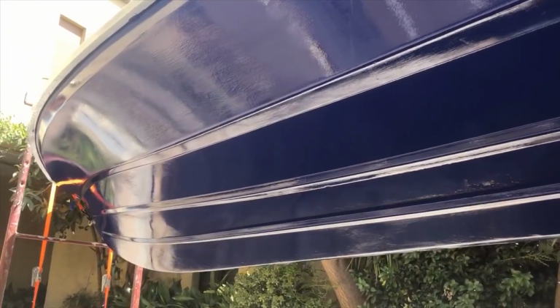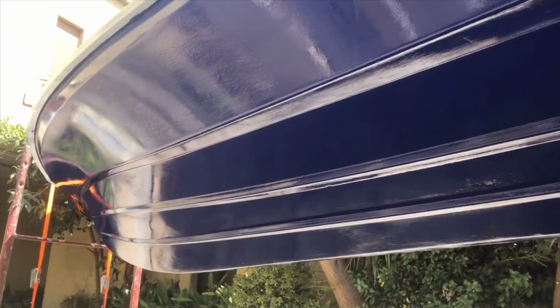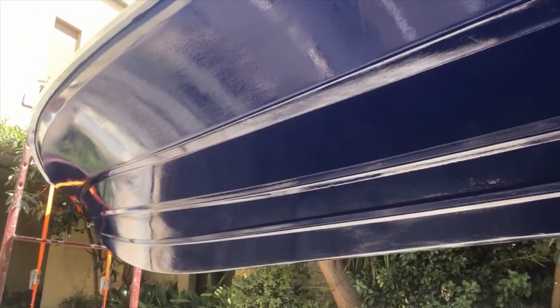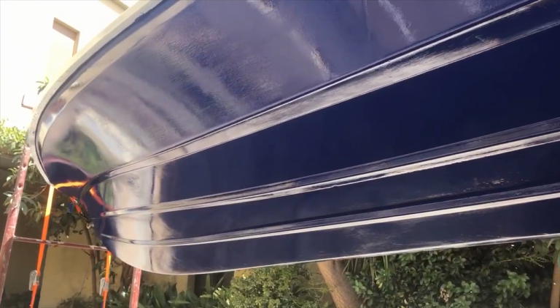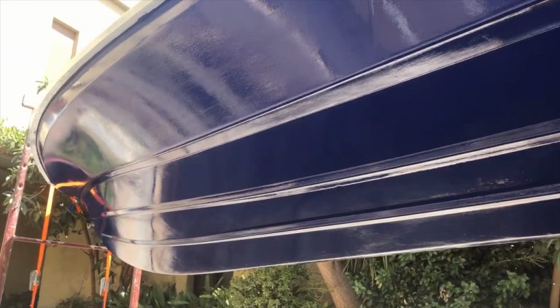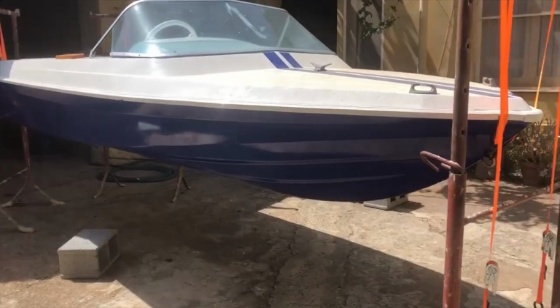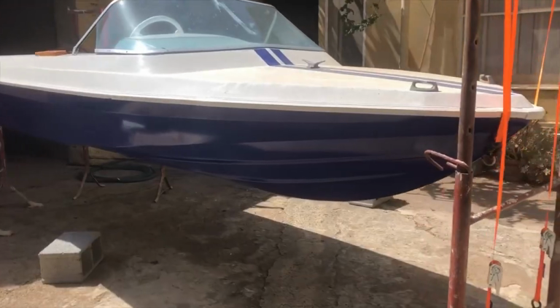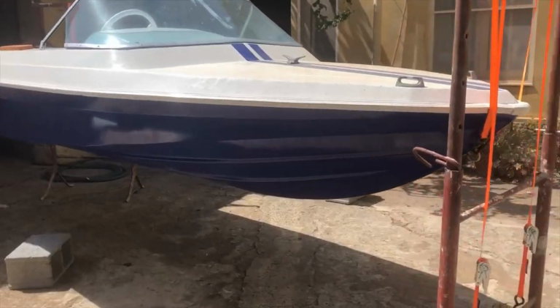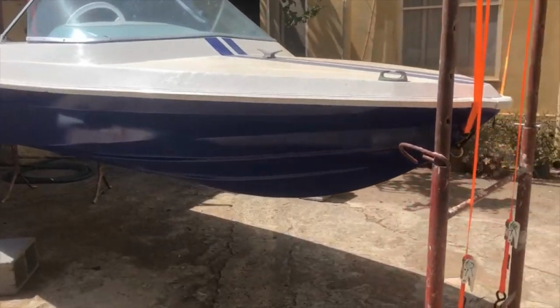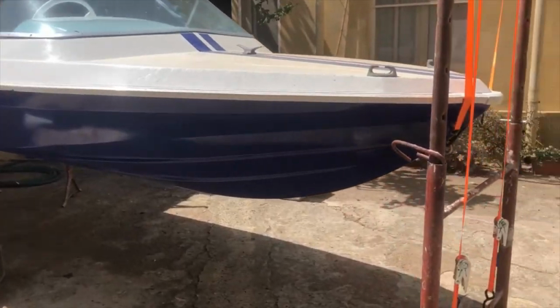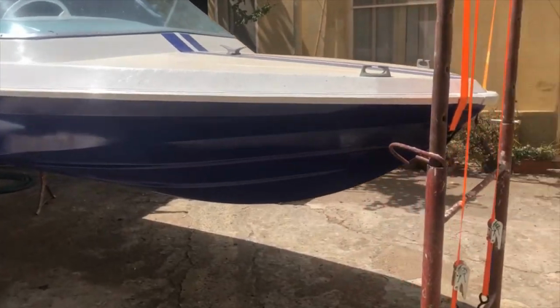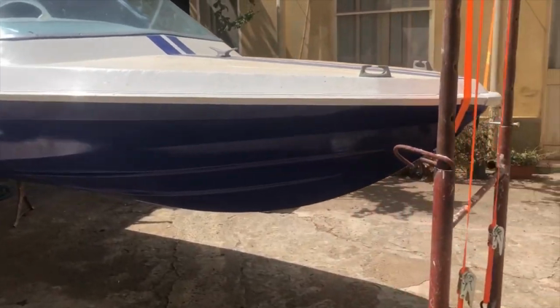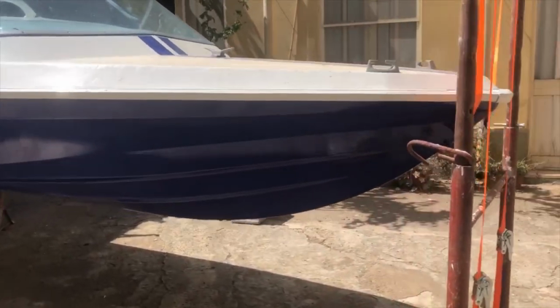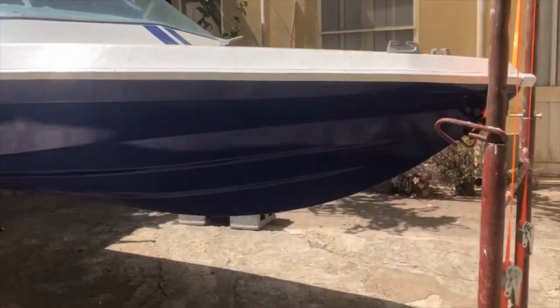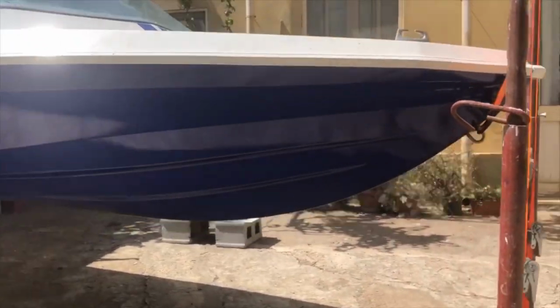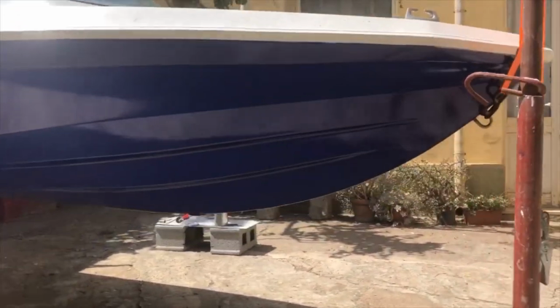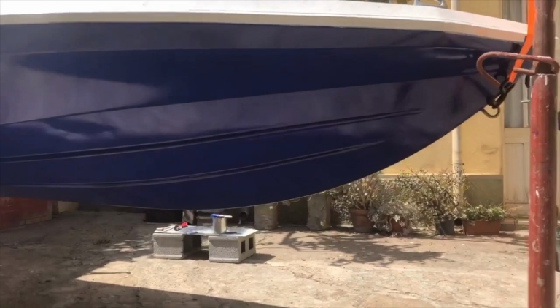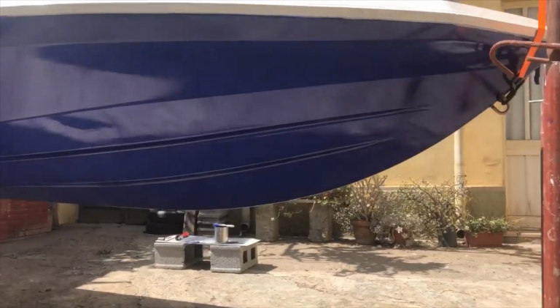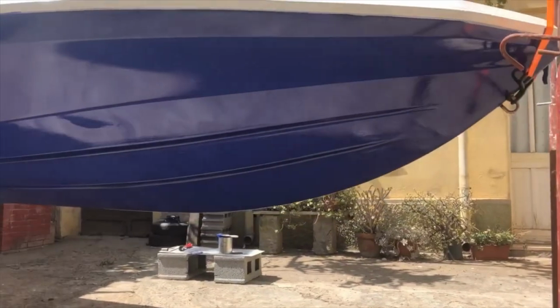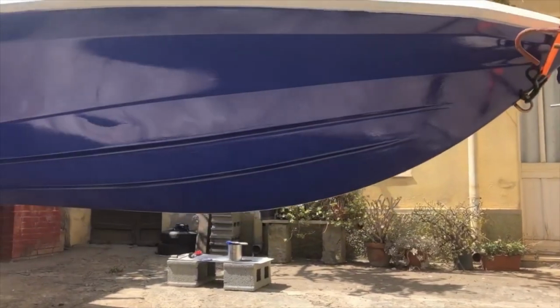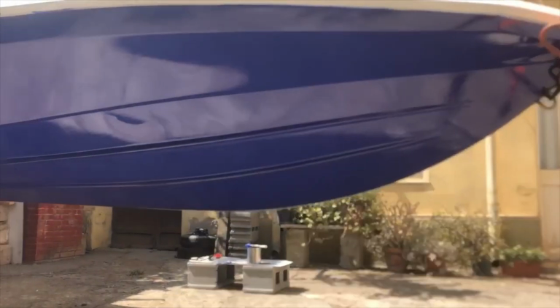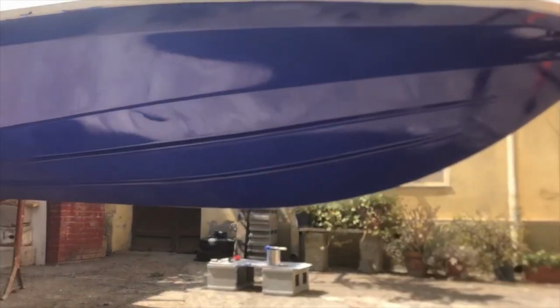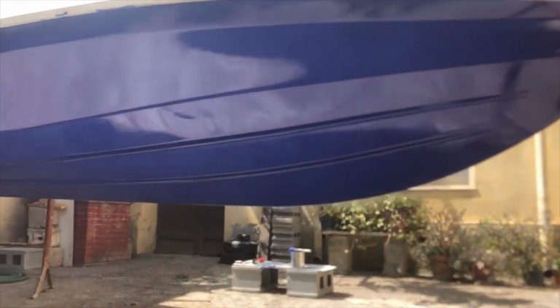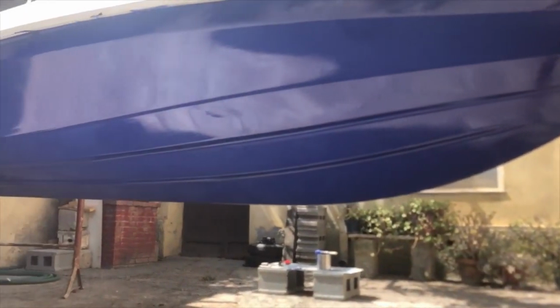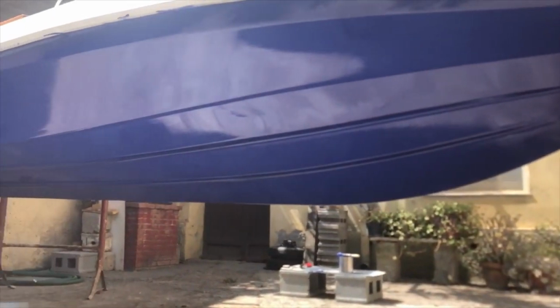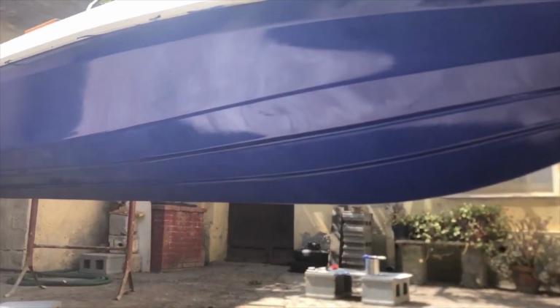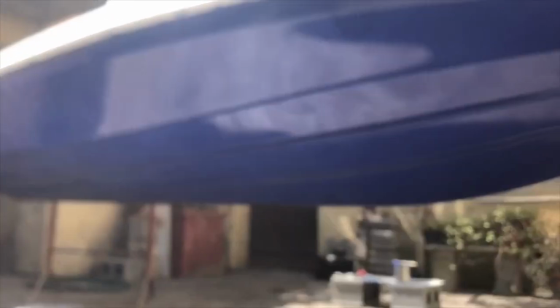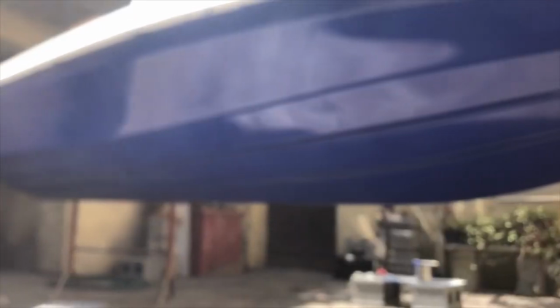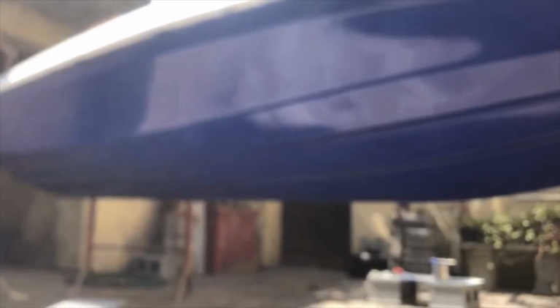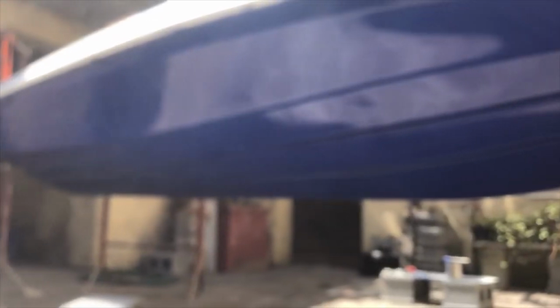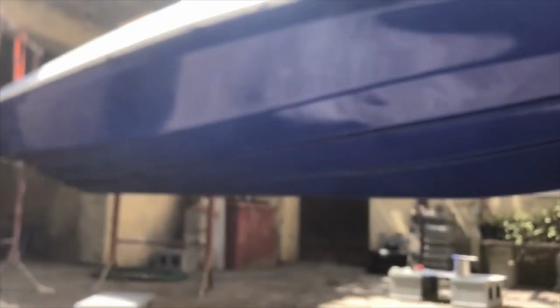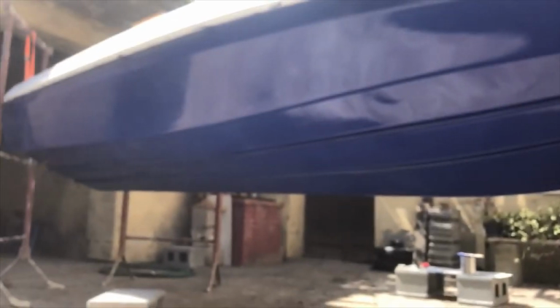After two coats of painting and some hours of drying, the boat was finally dry and I parked it again on the trailer.